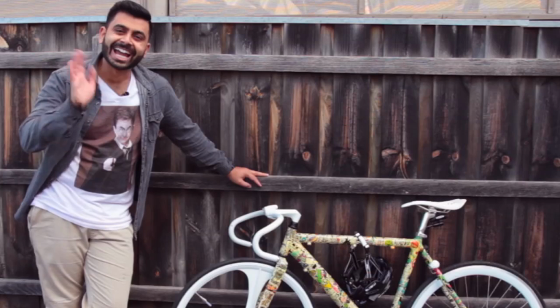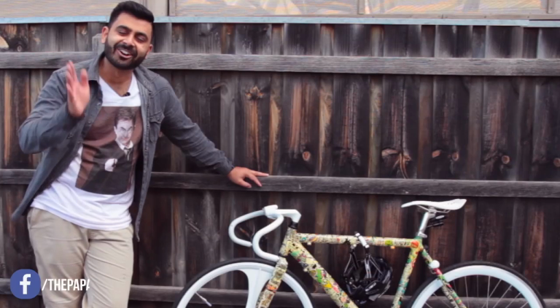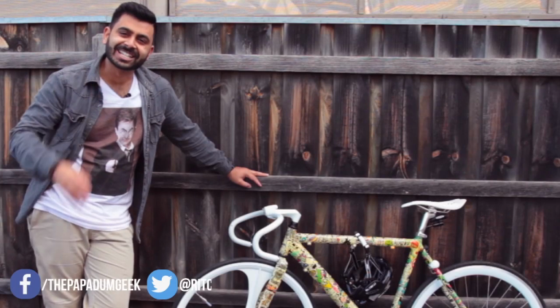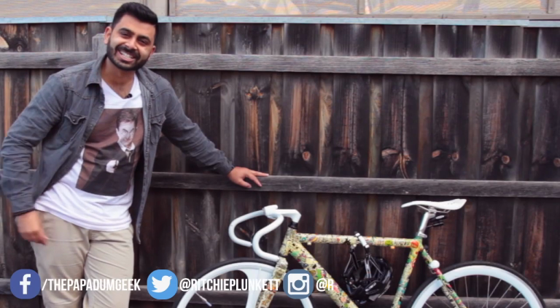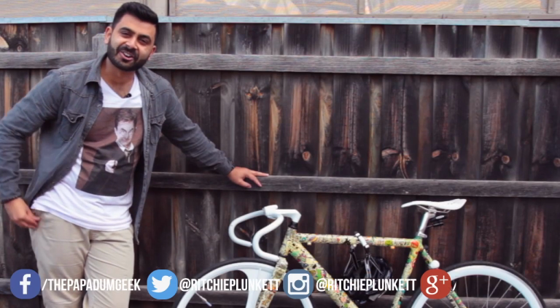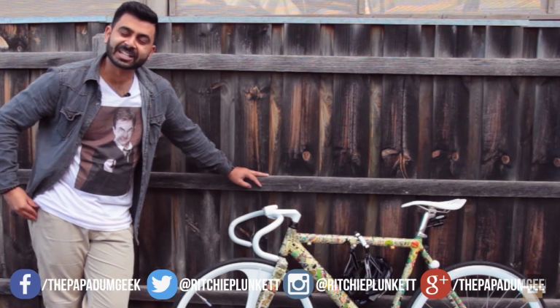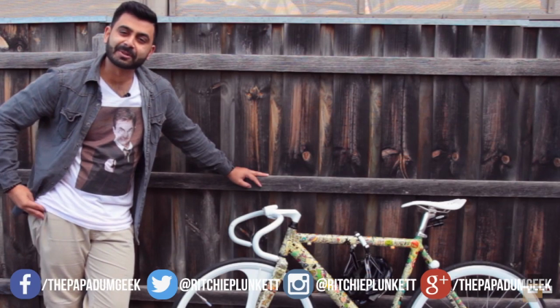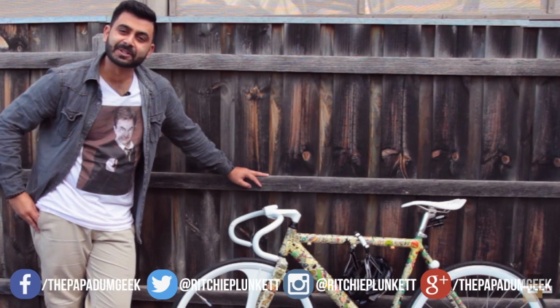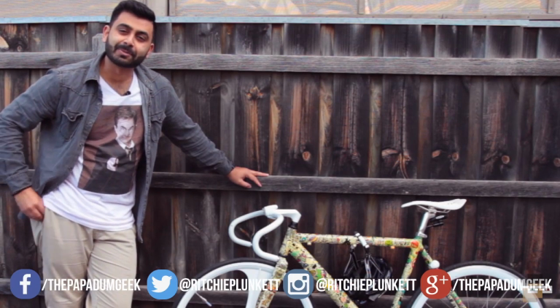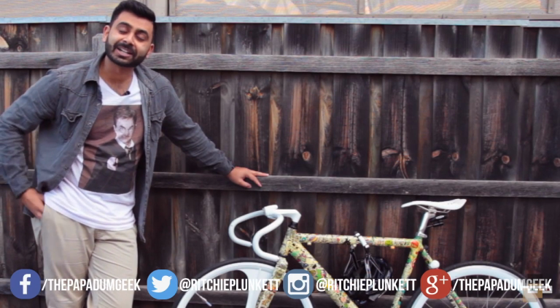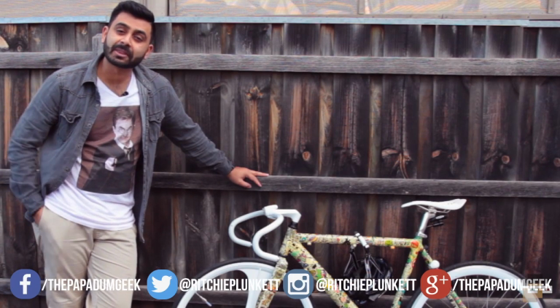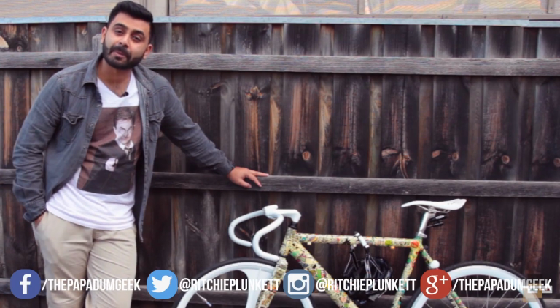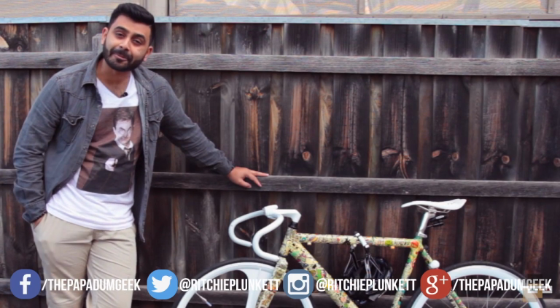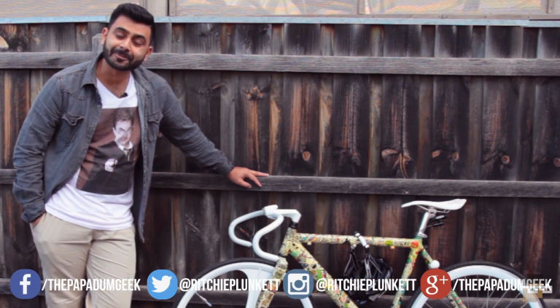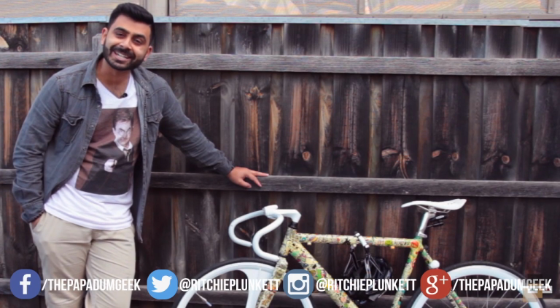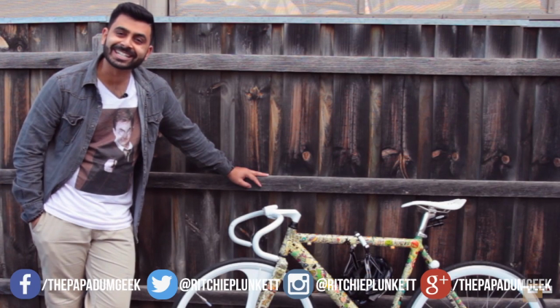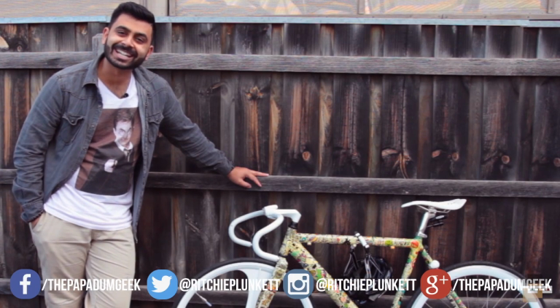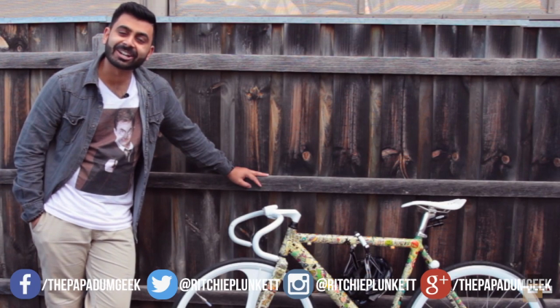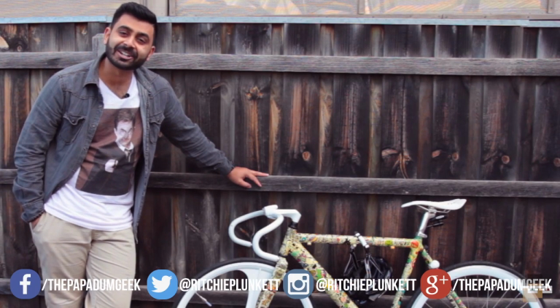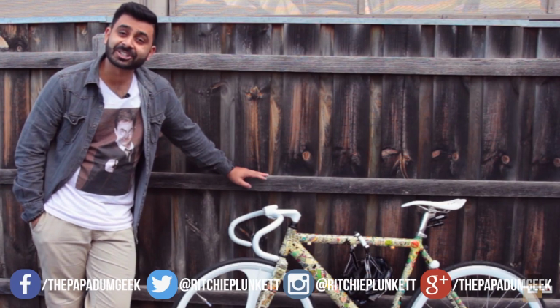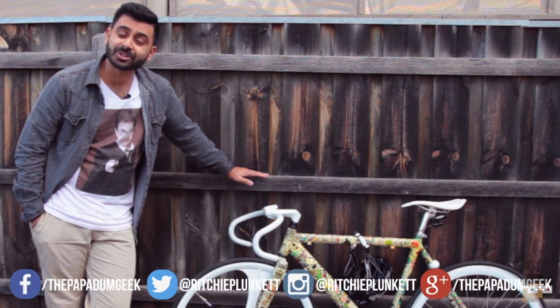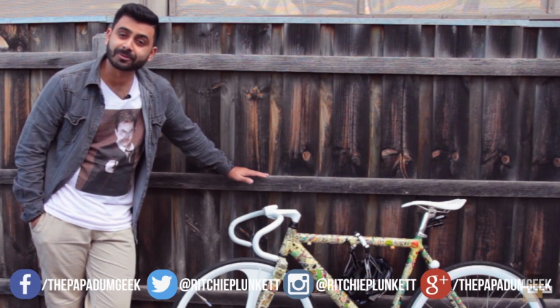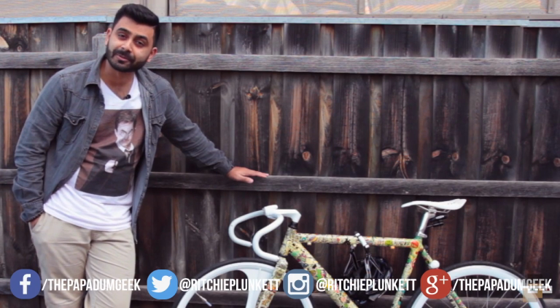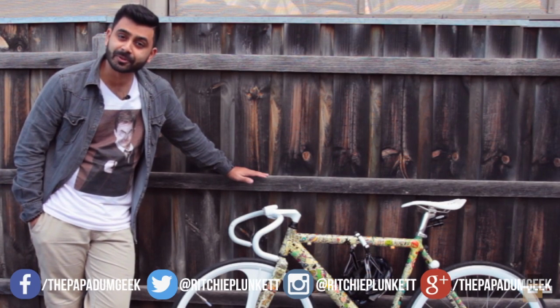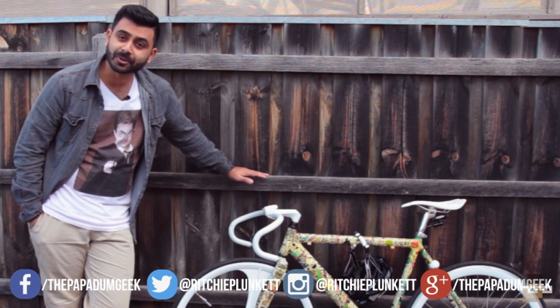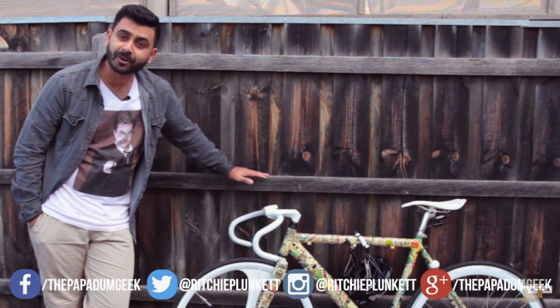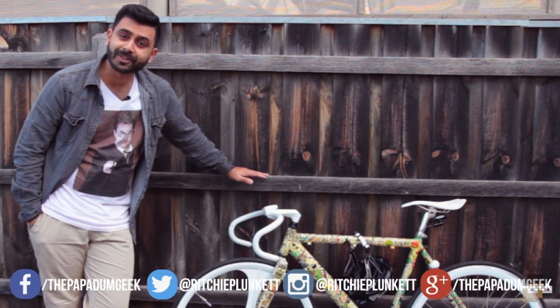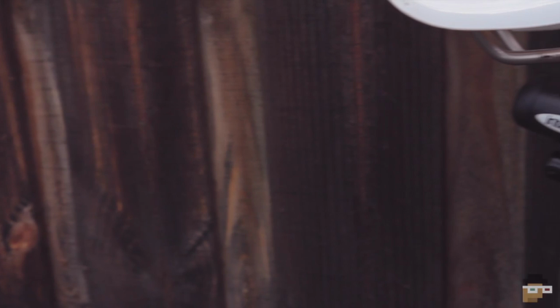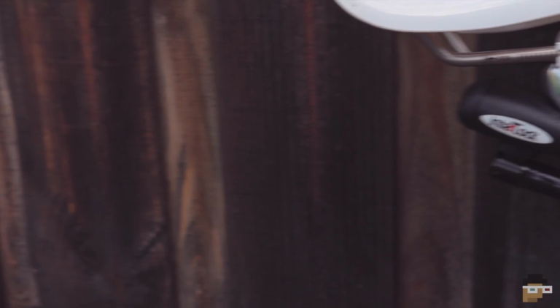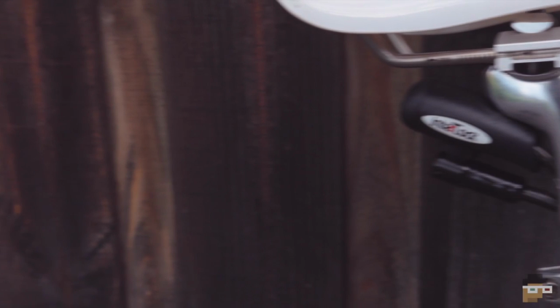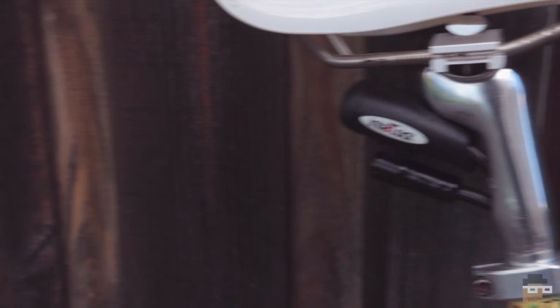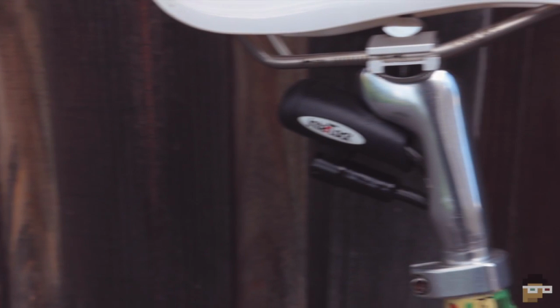Hey guys, how's it going? It's me, Richie Plunga from The Puppet and Geek, and today I've got for you the review of the Interlock.